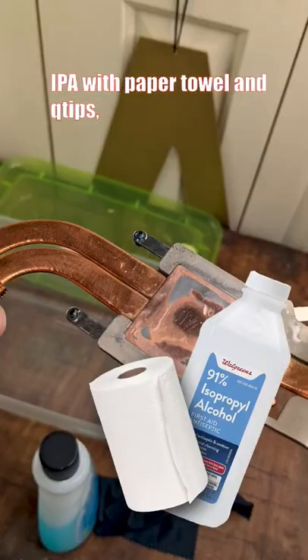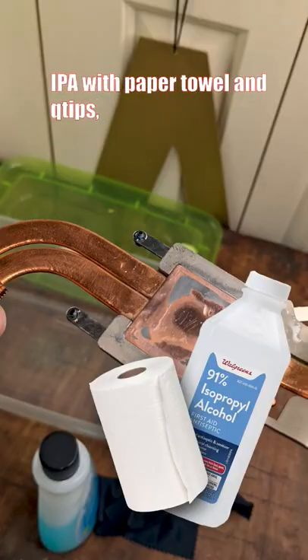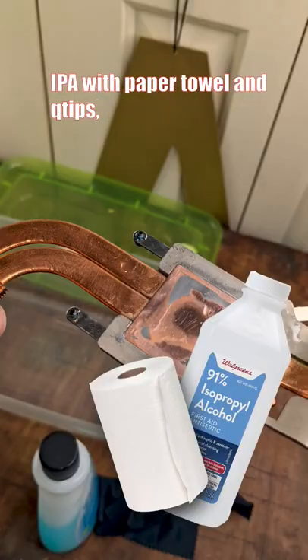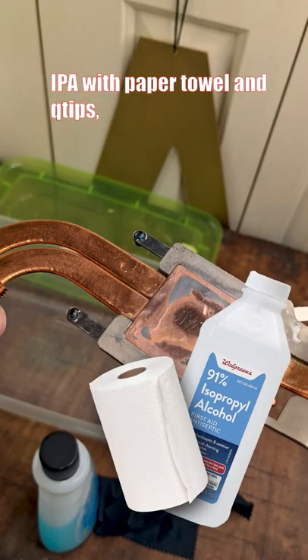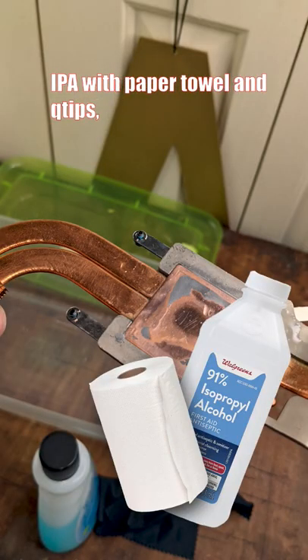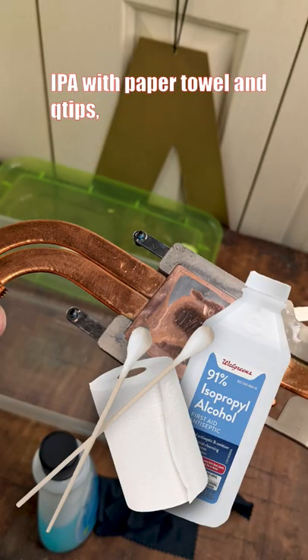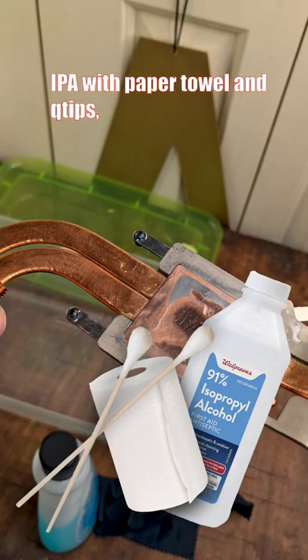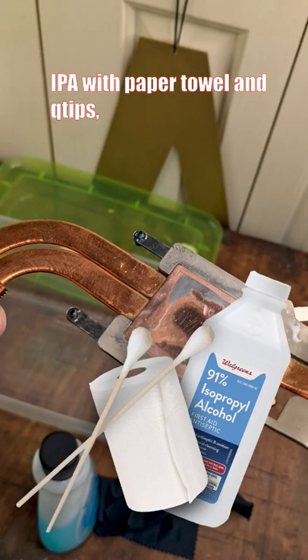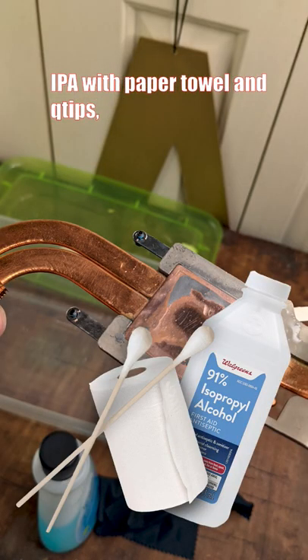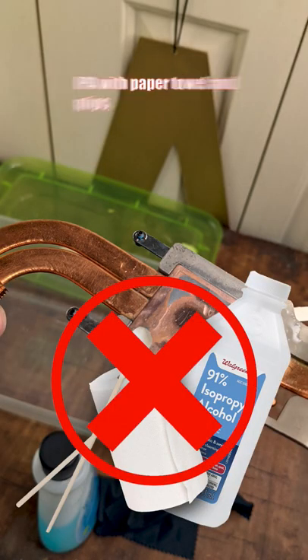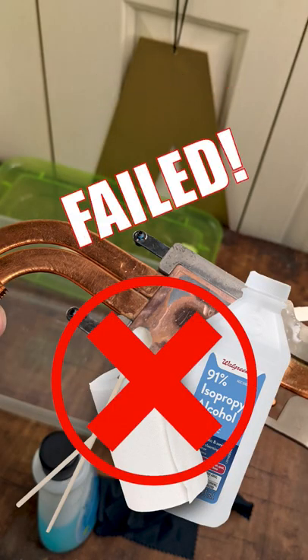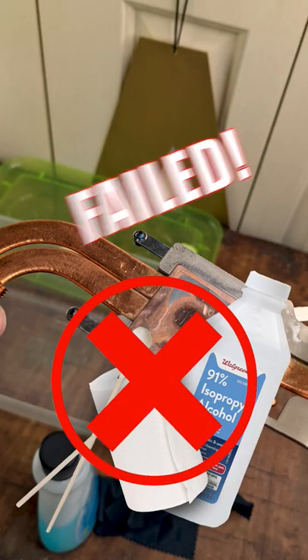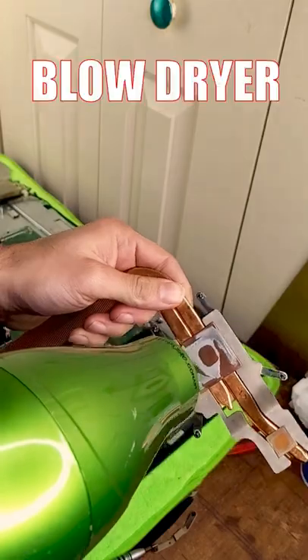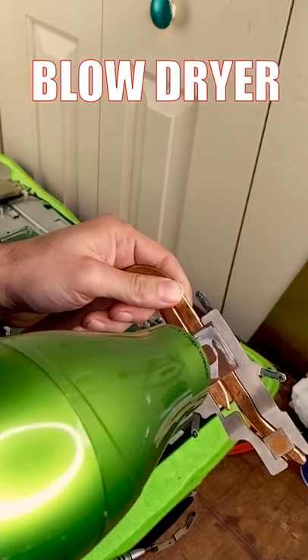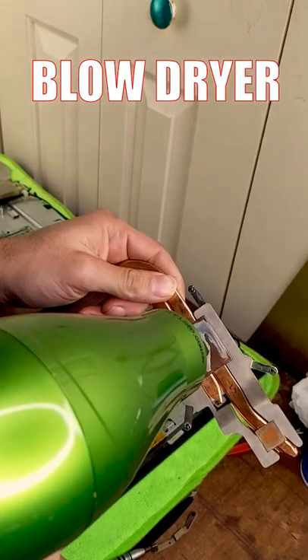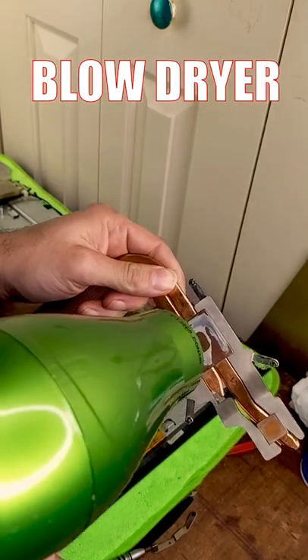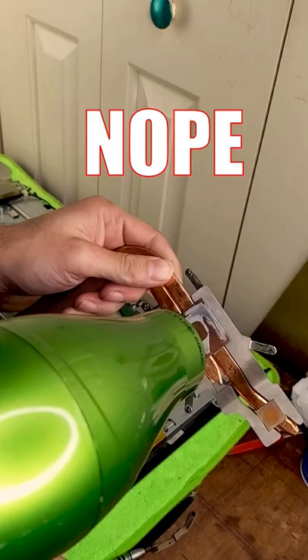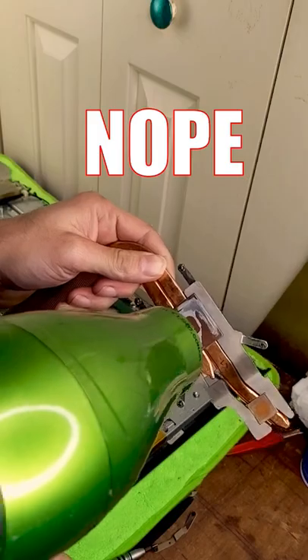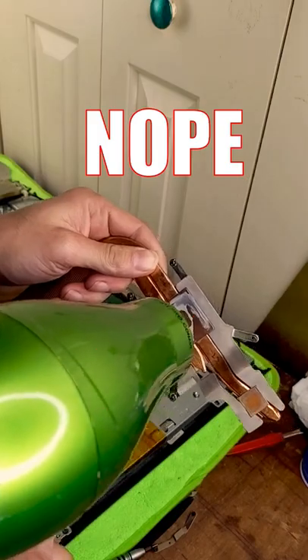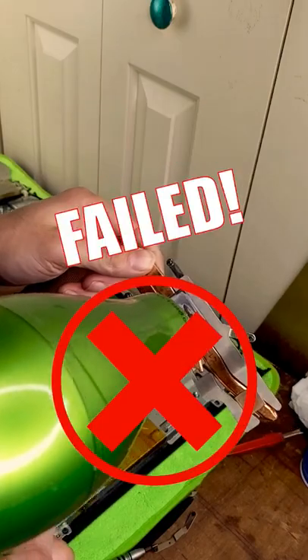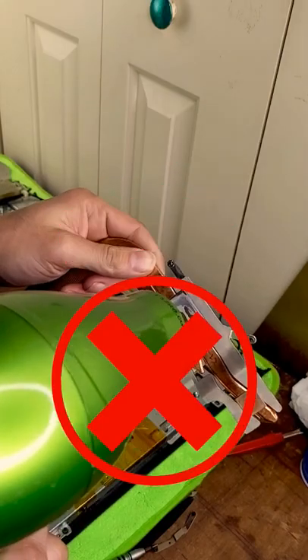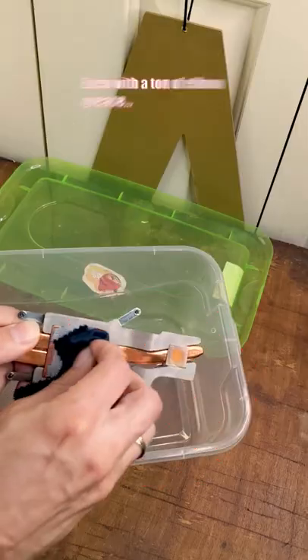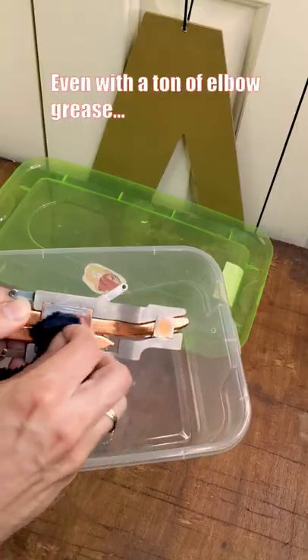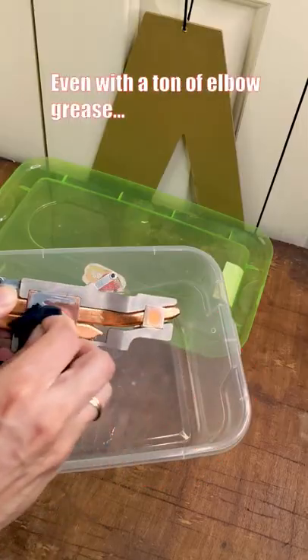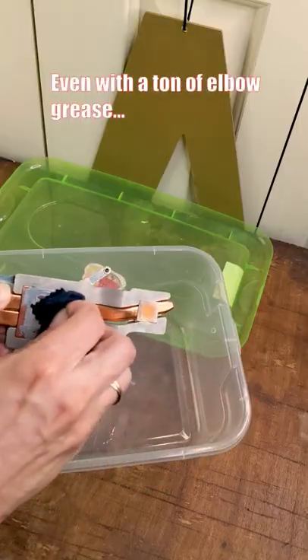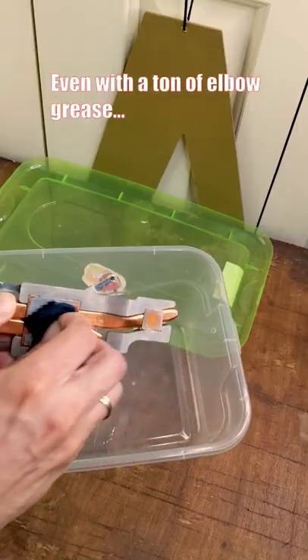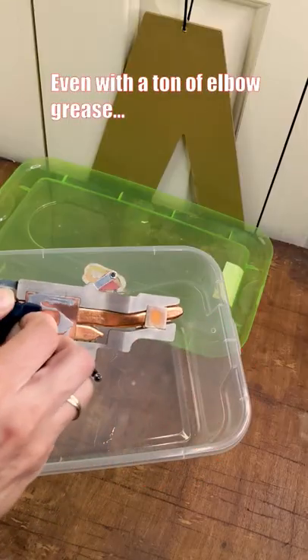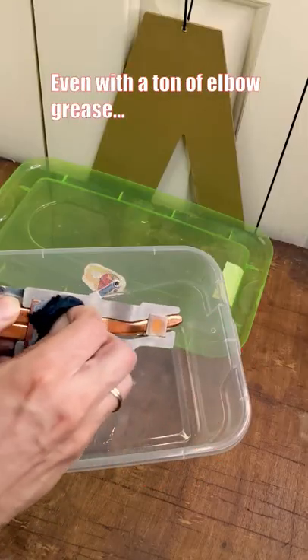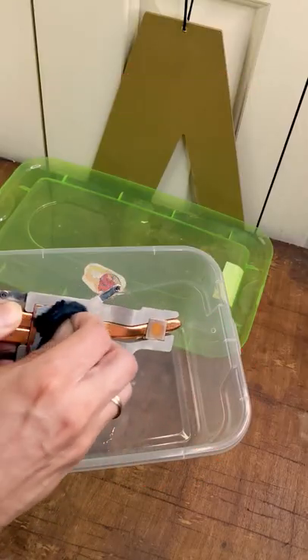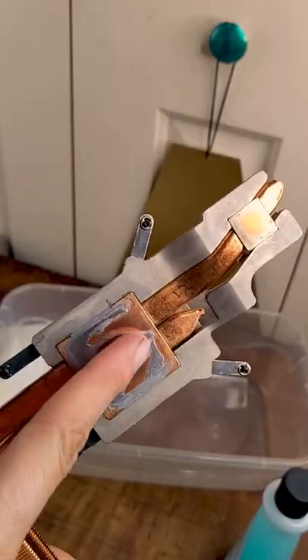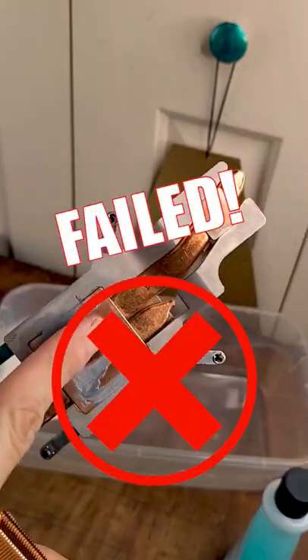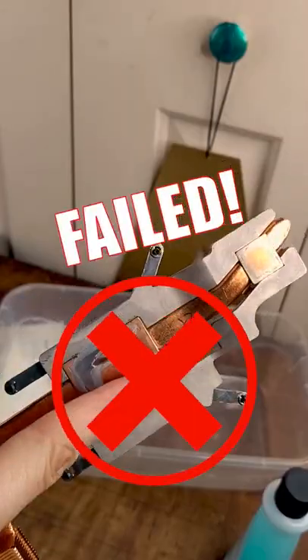IPA with a paper towel and q-tip failed. Blow dryer? Nope, failed. Even with a ton of elbow grease? Failed.